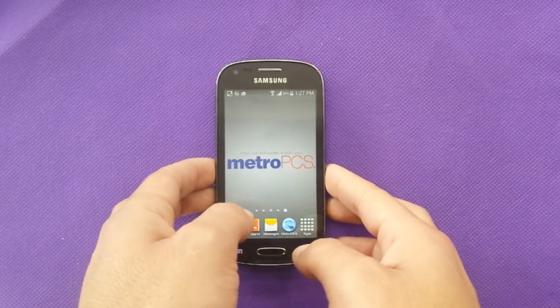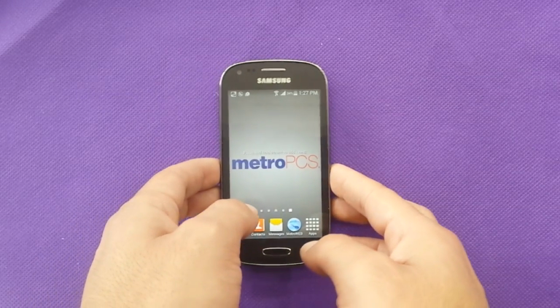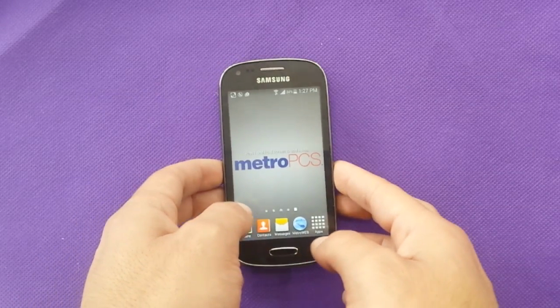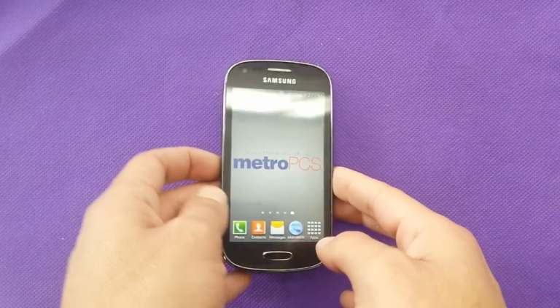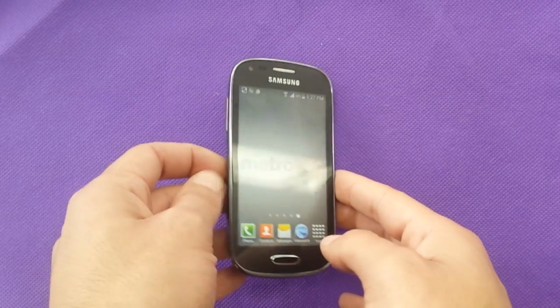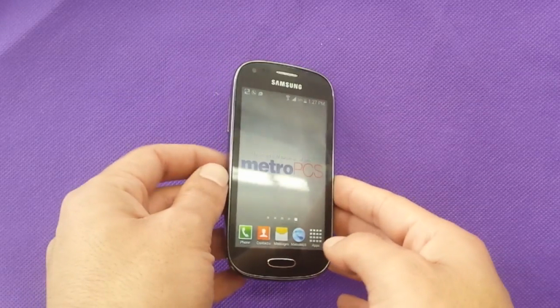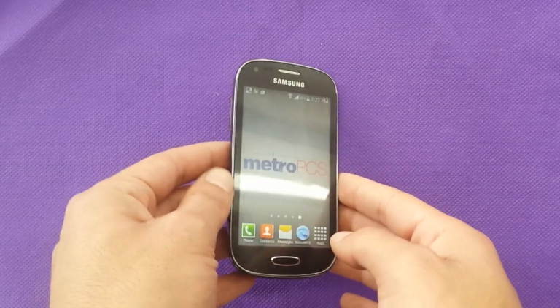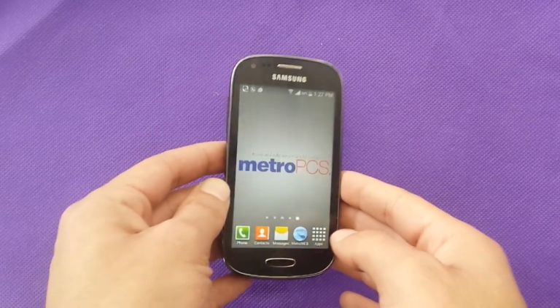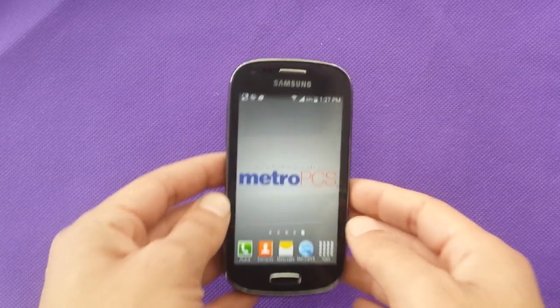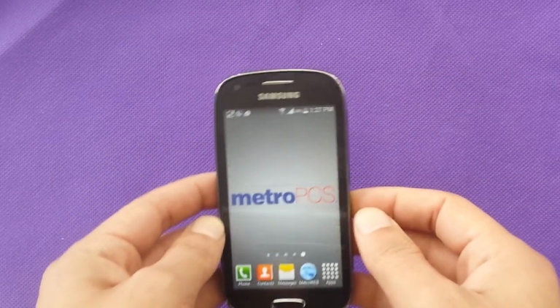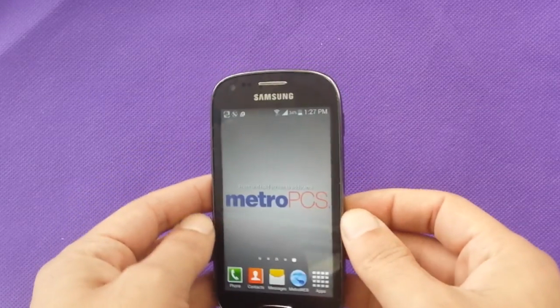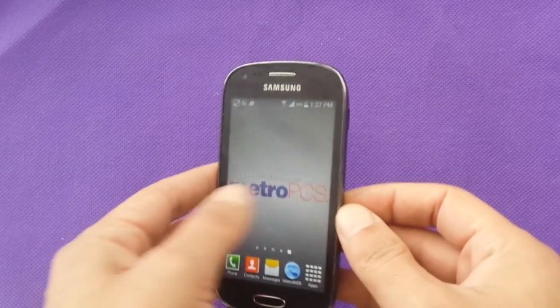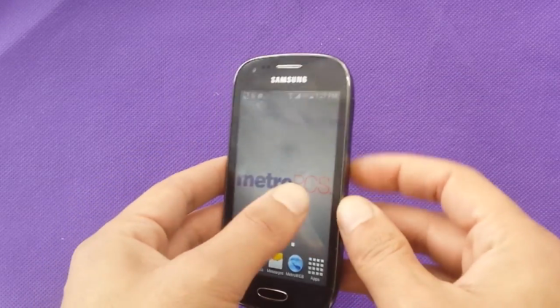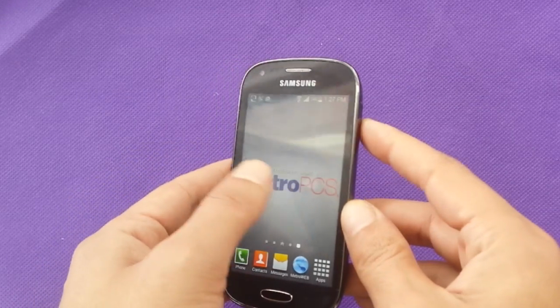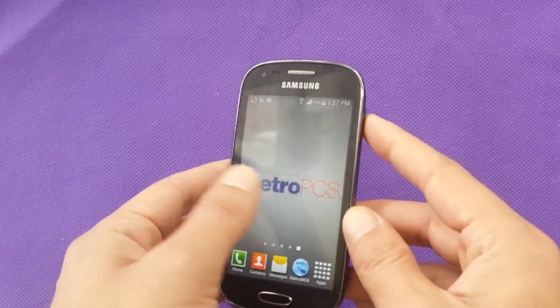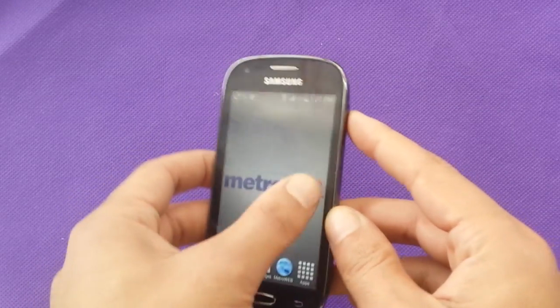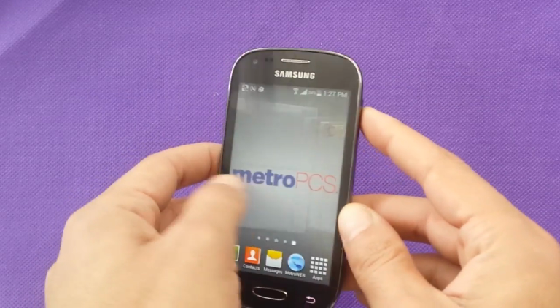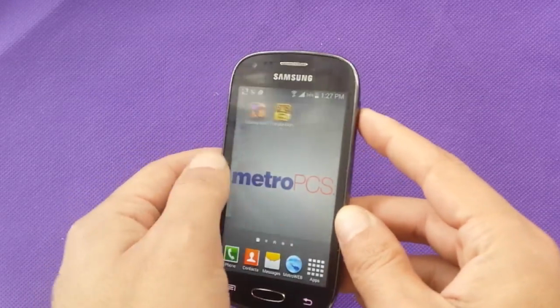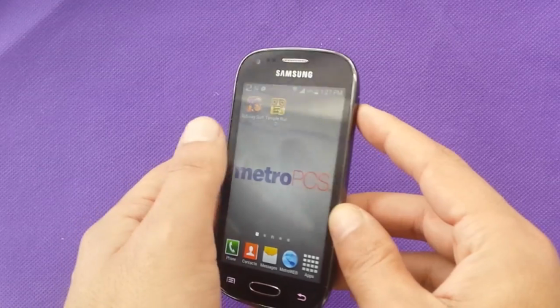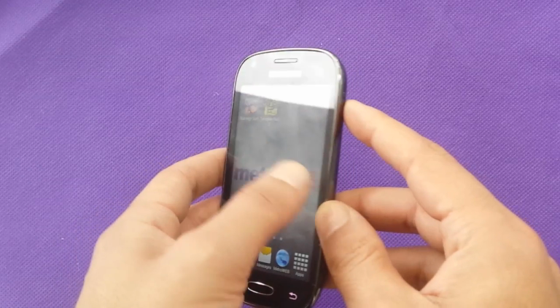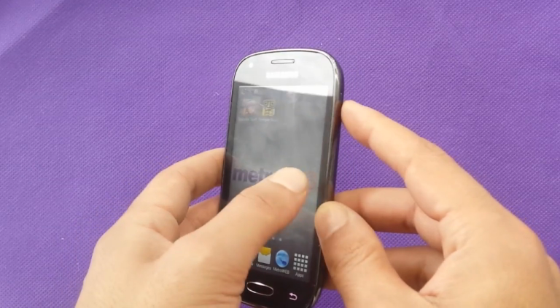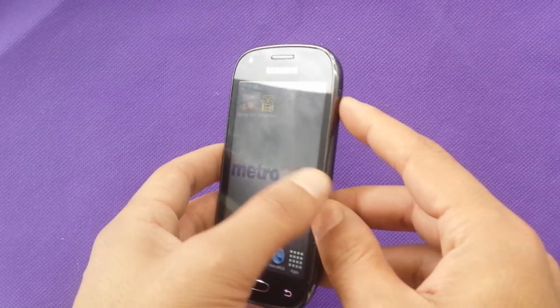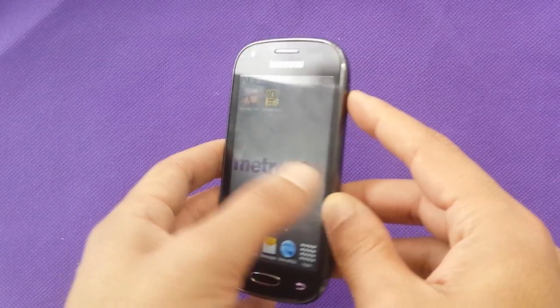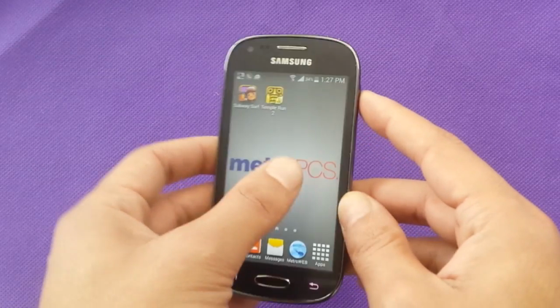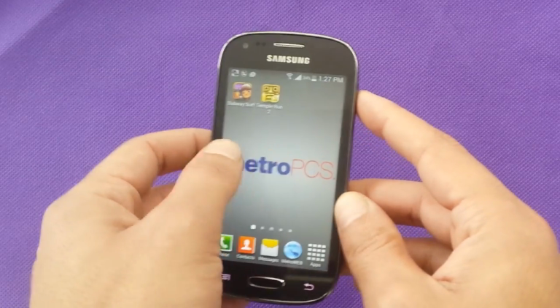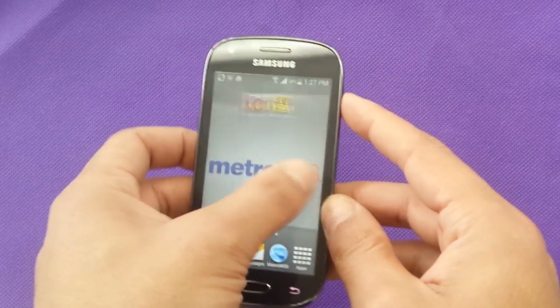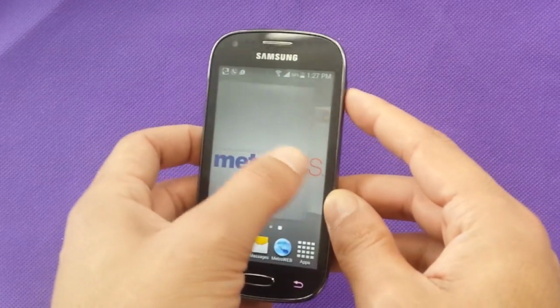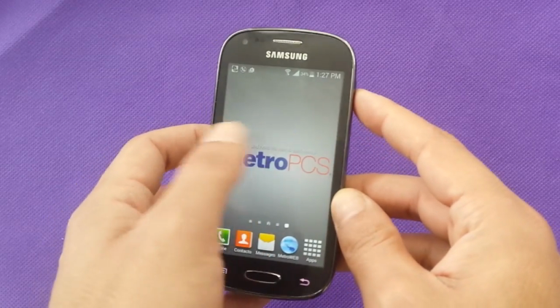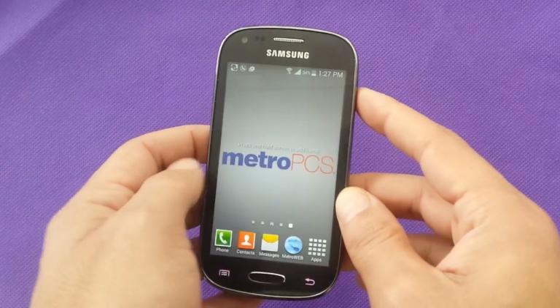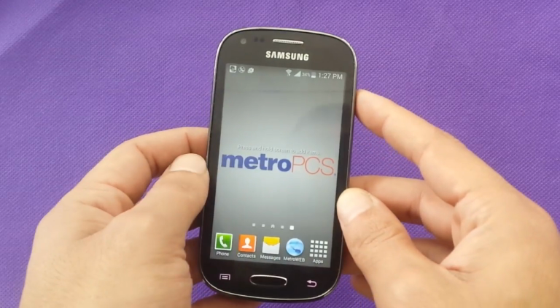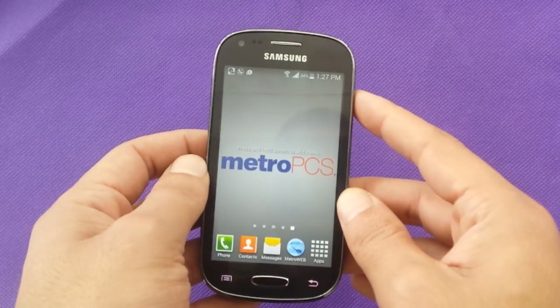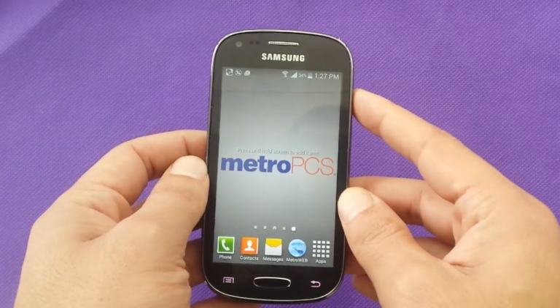Hi everyone. Today I'm going to show you how to make a hard reset for Samsung Galaxy Lite.